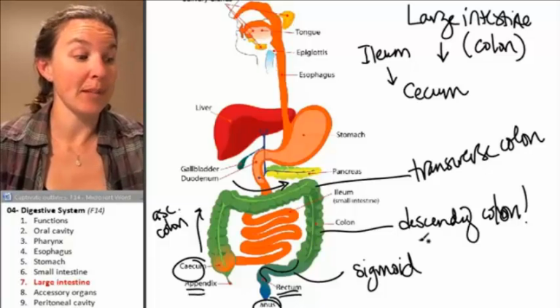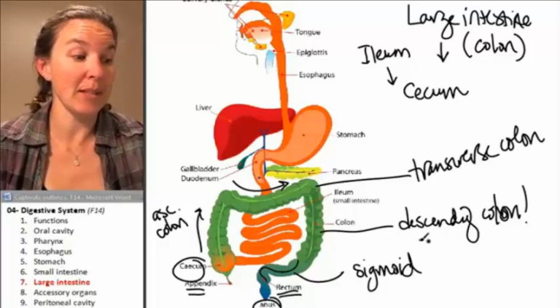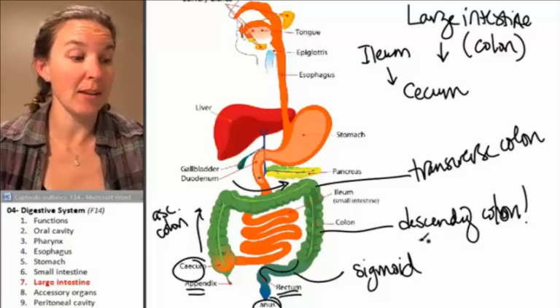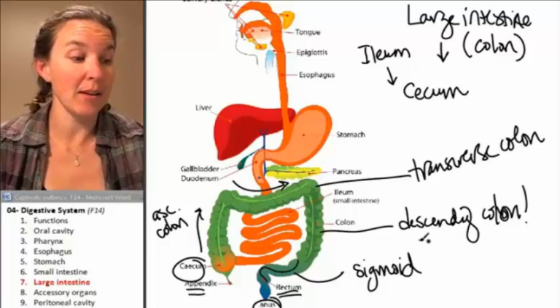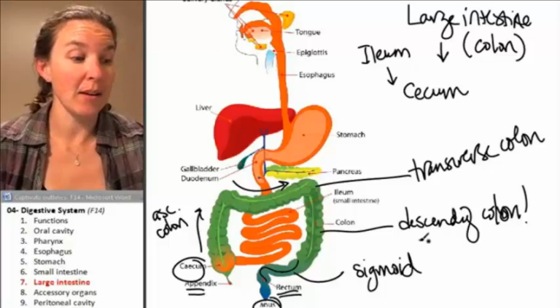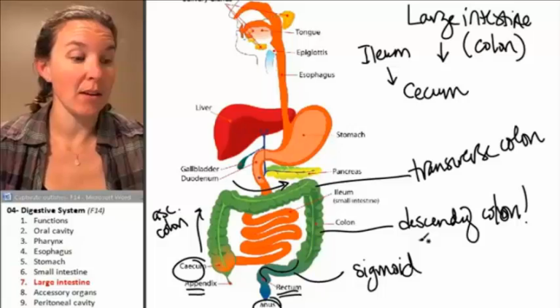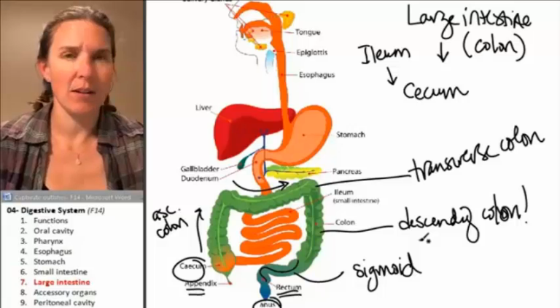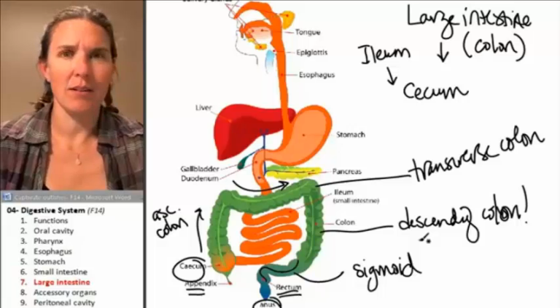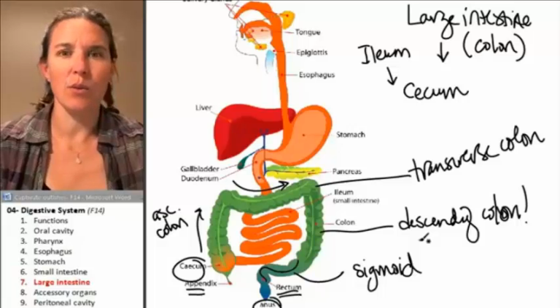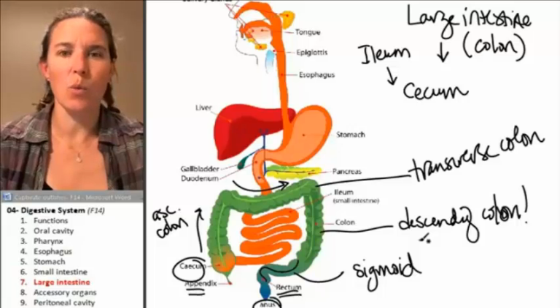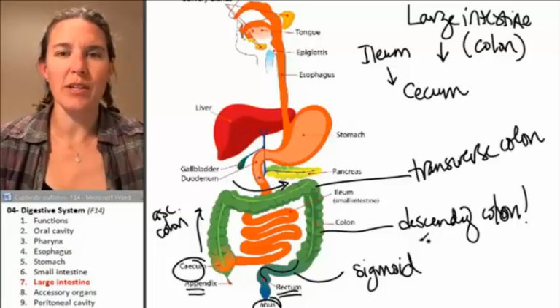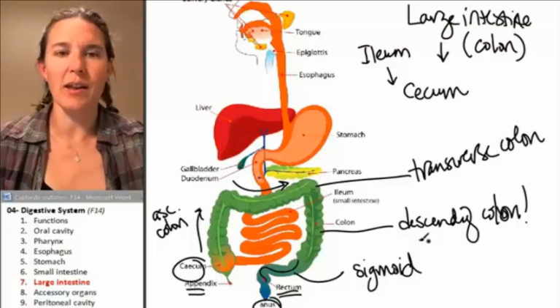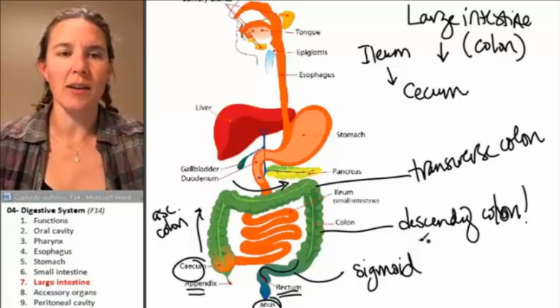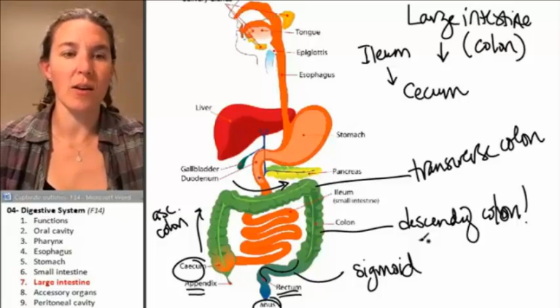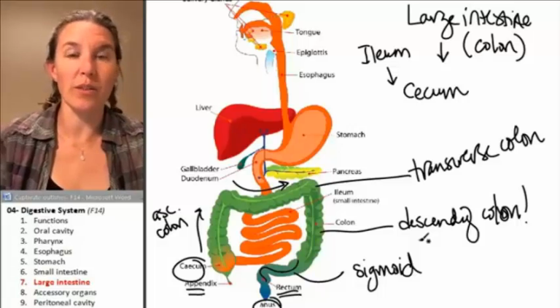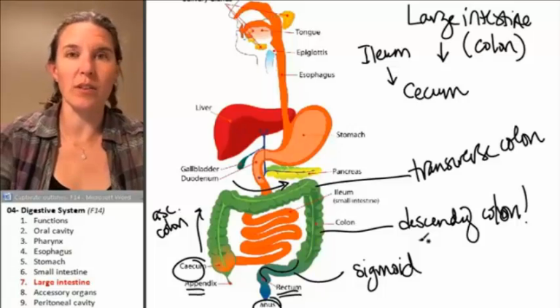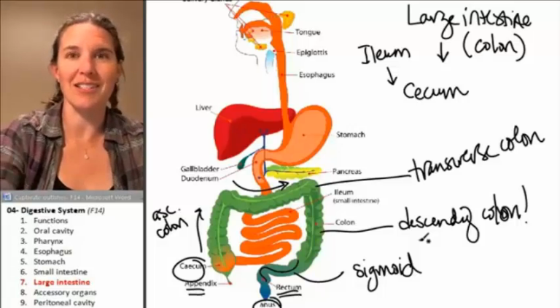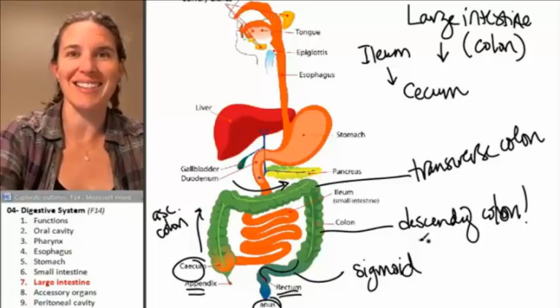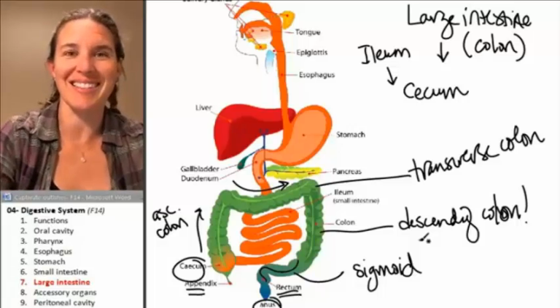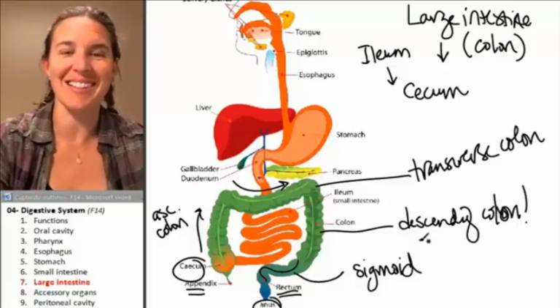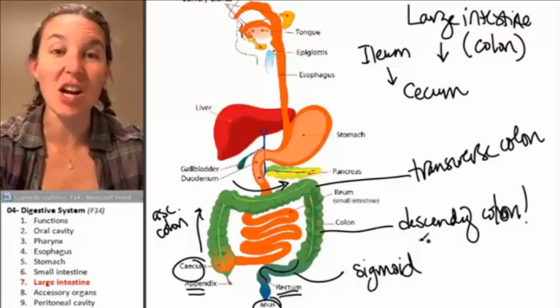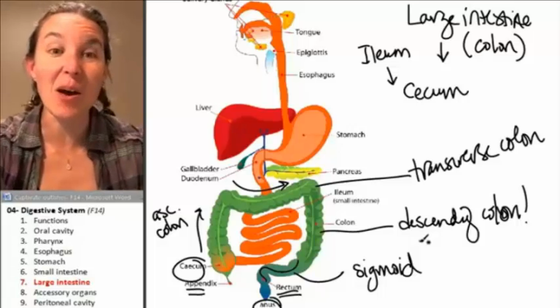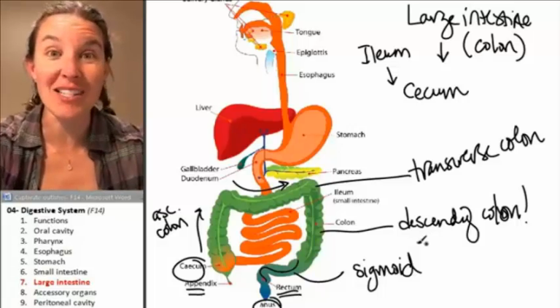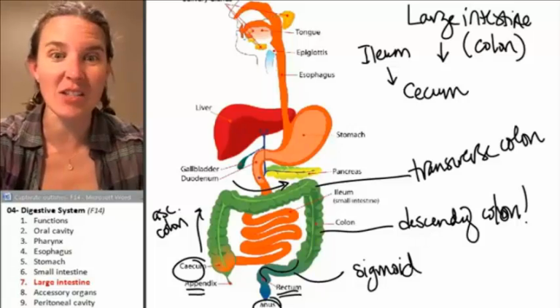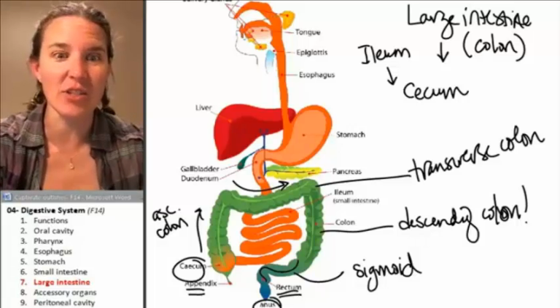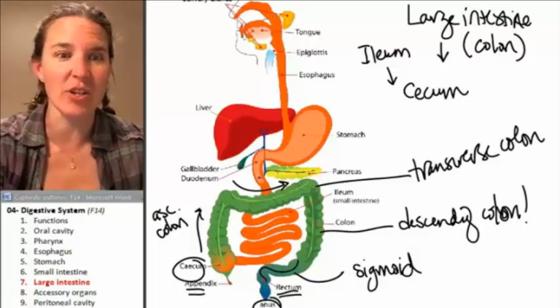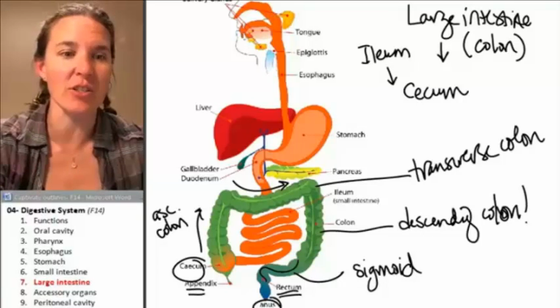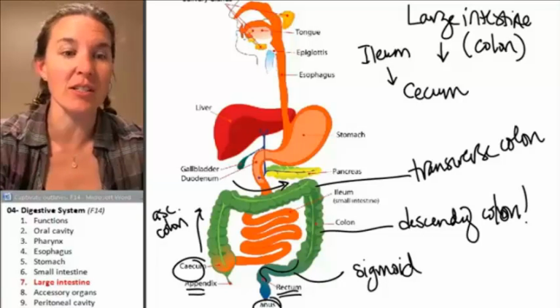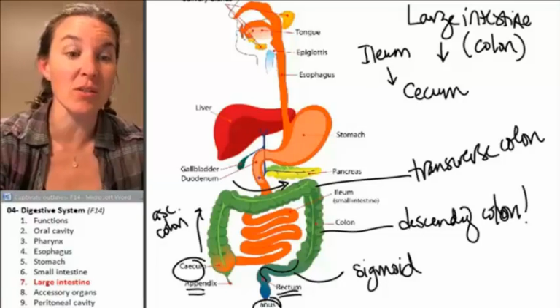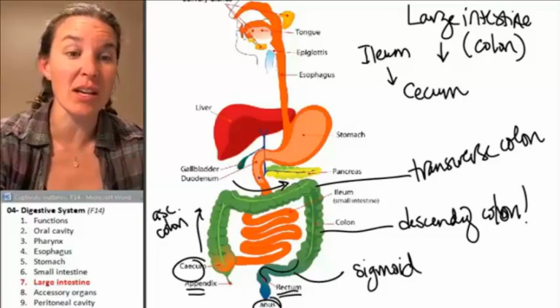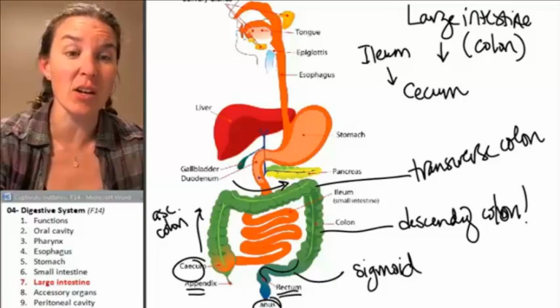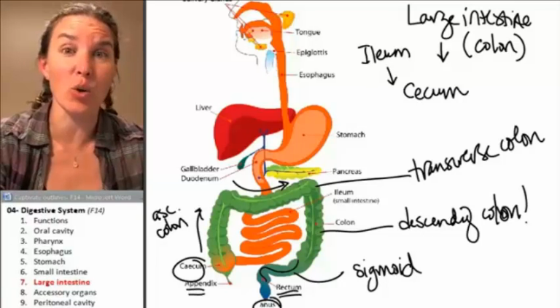That's it — we're done with the large intestine. Let's talk about our accessory structures, because those guys are cool.